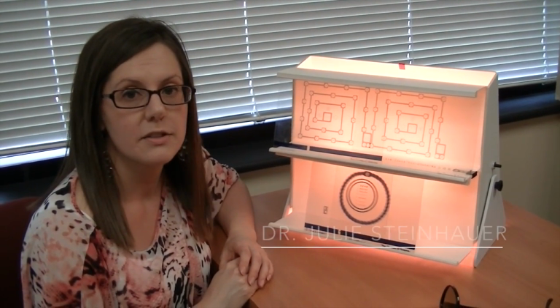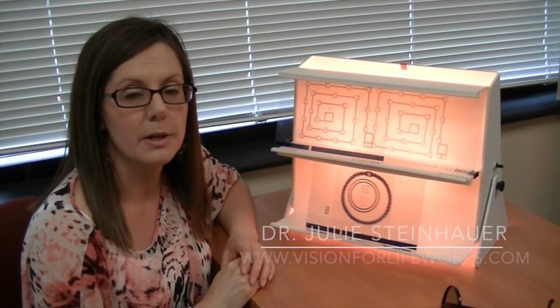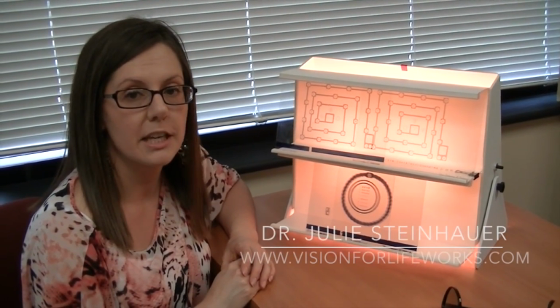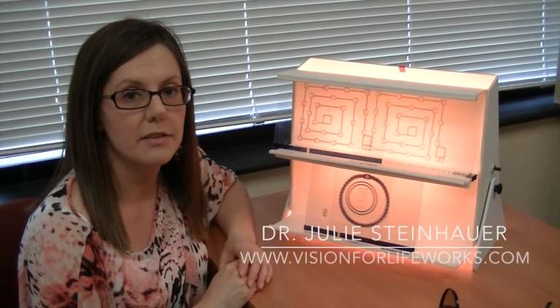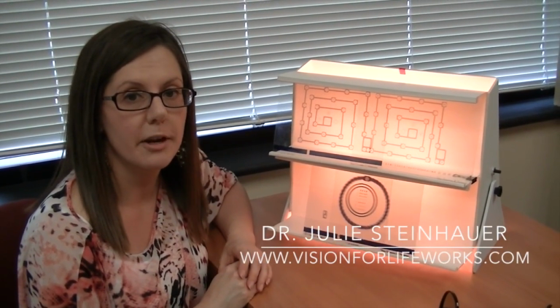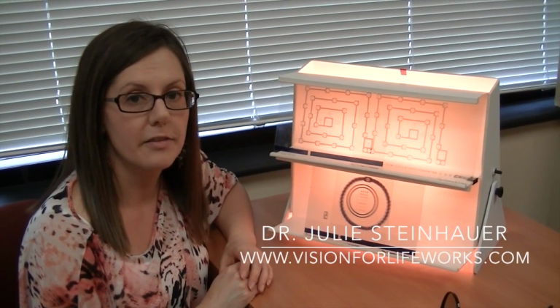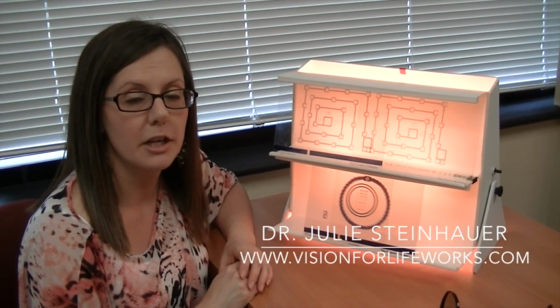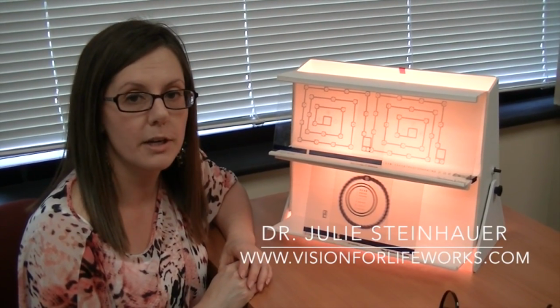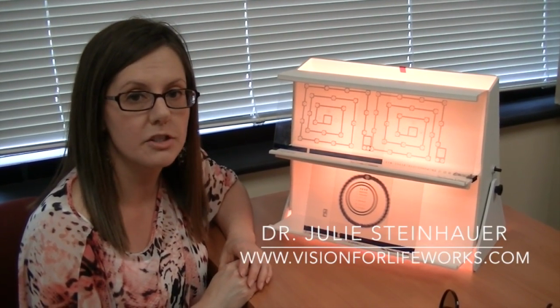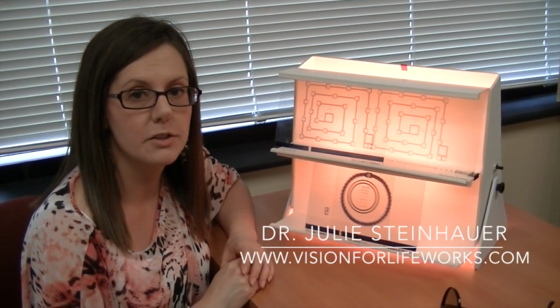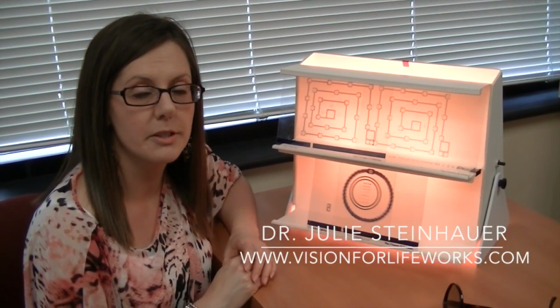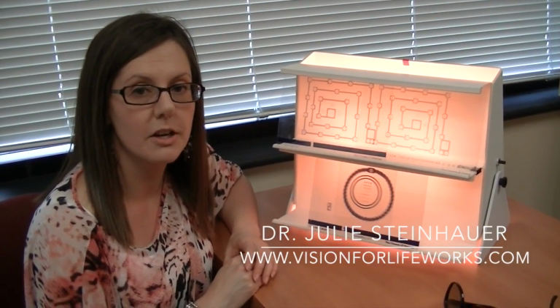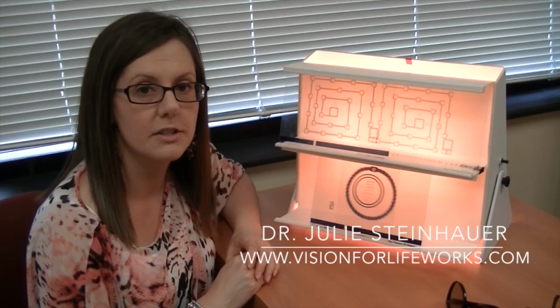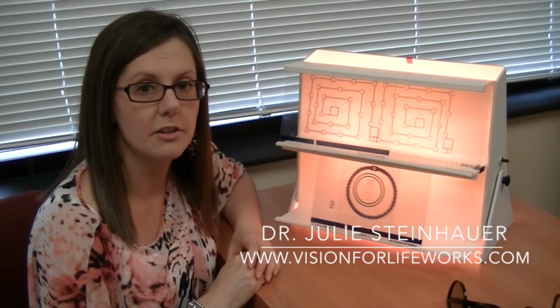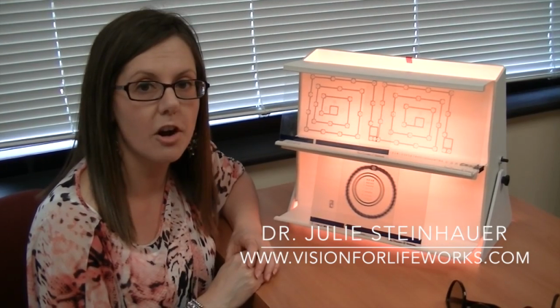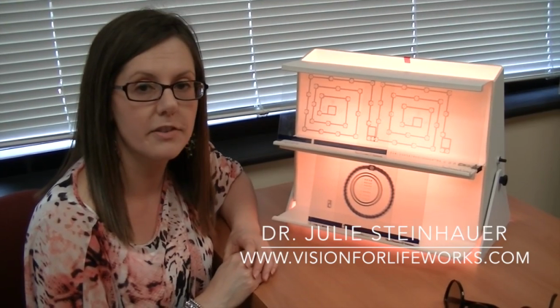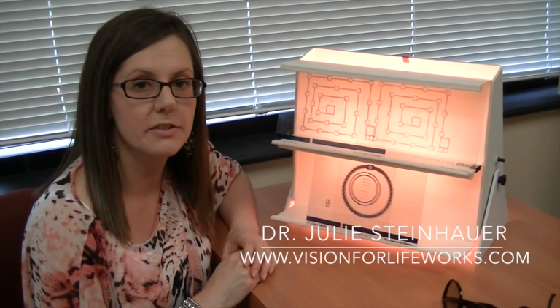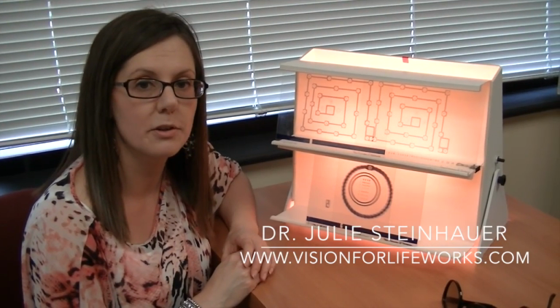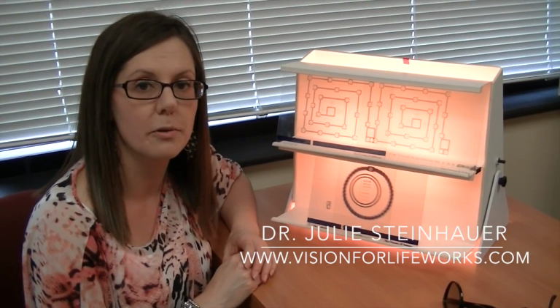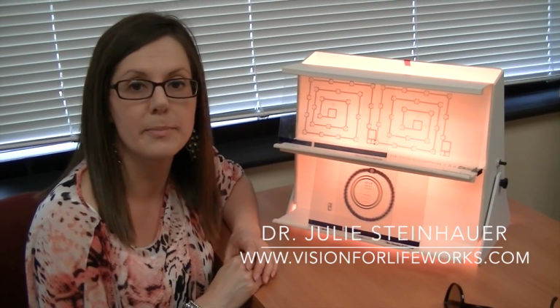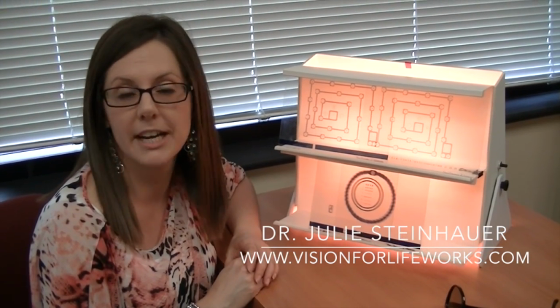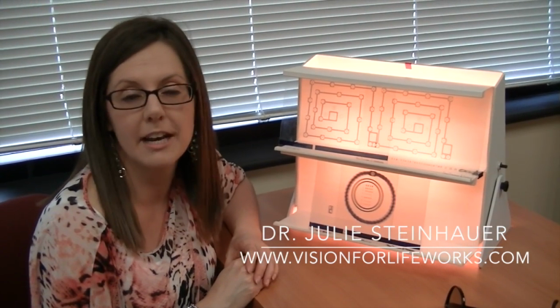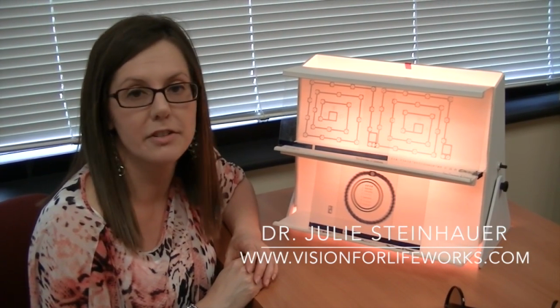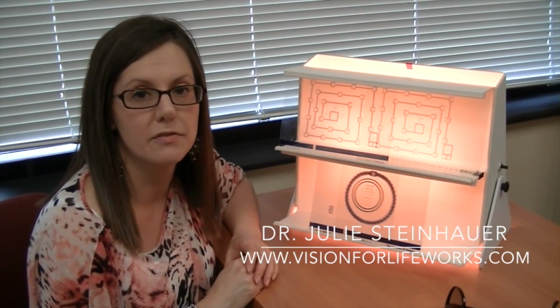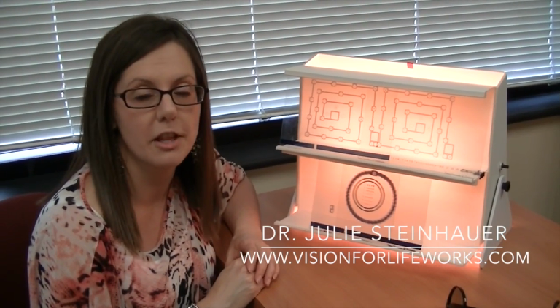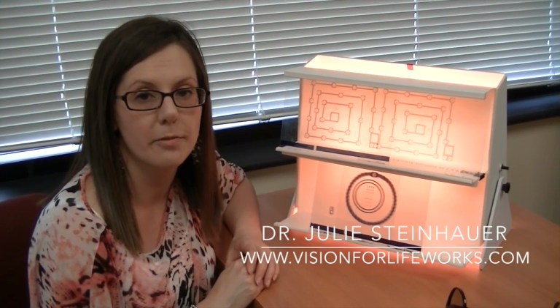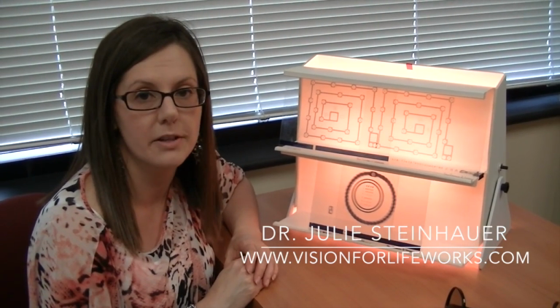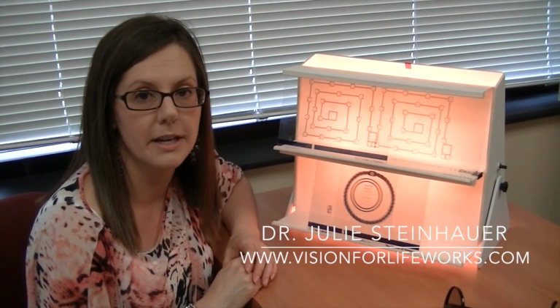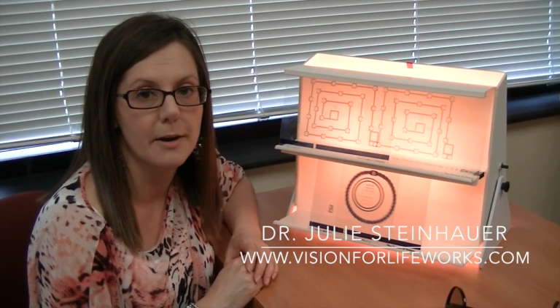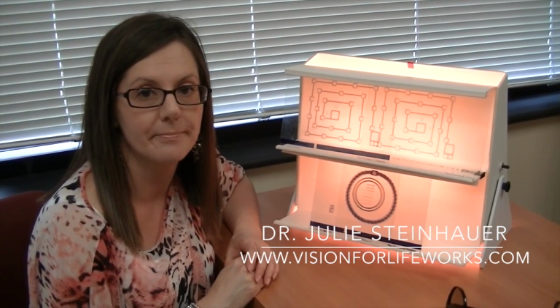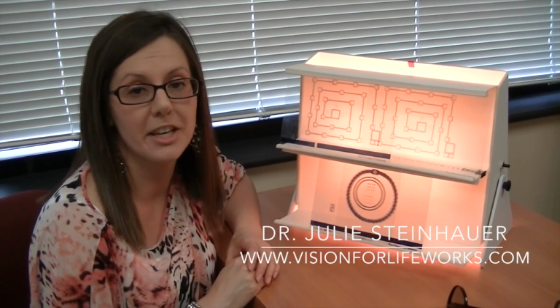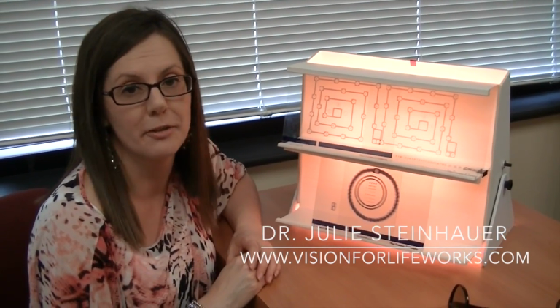So again, if you have any questions please contact our office or go to our website at visionforlifeworks.com. Thank you.